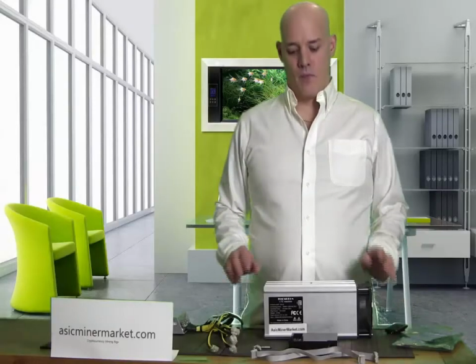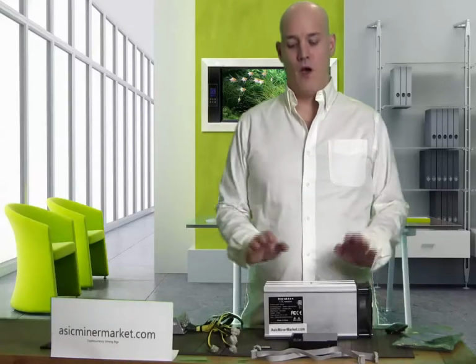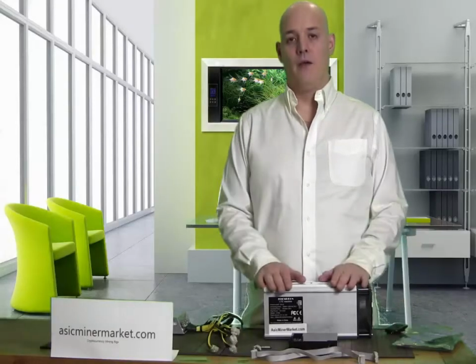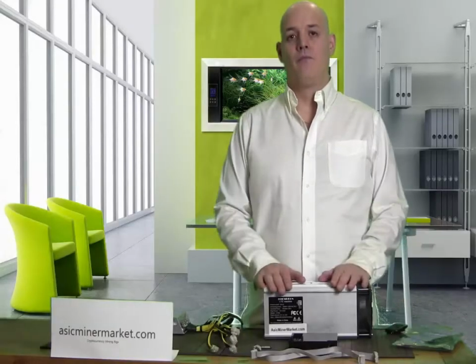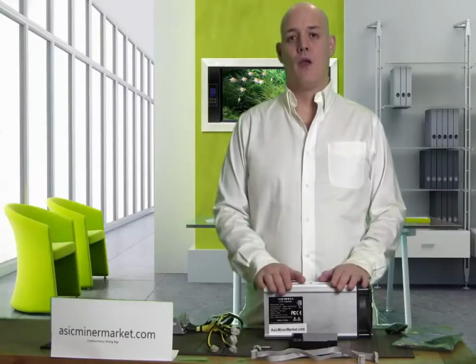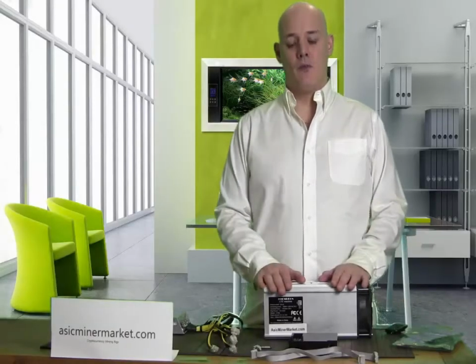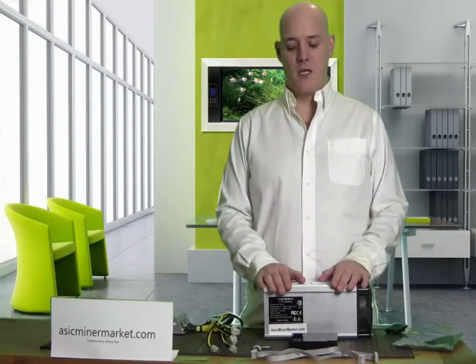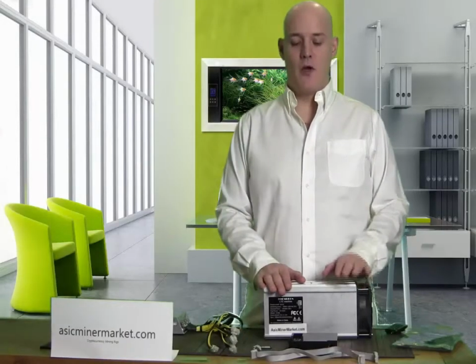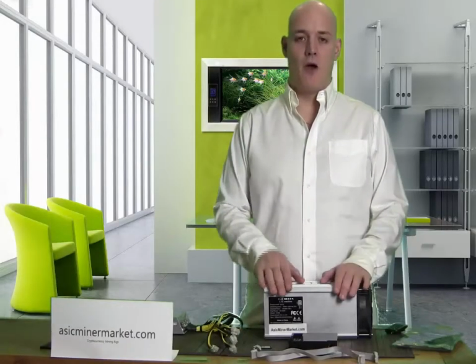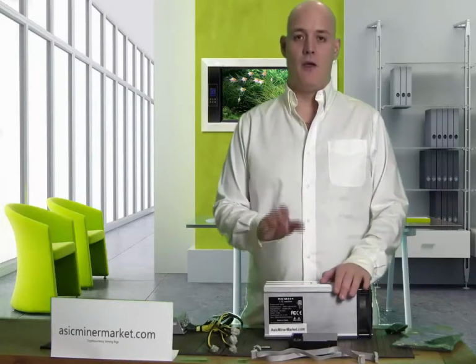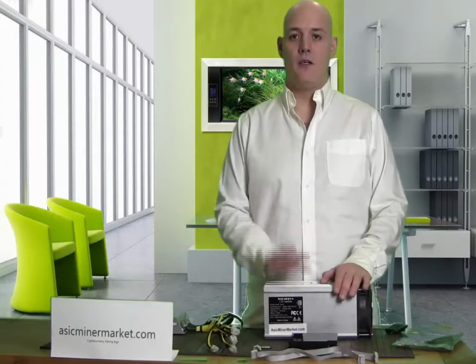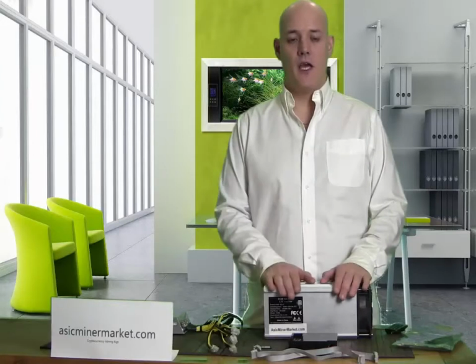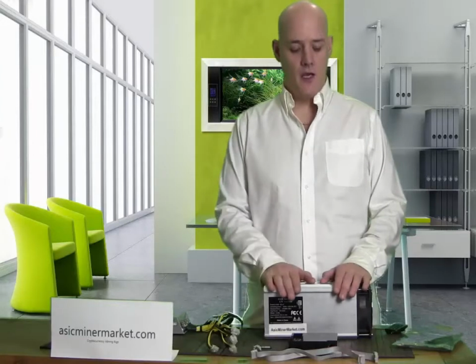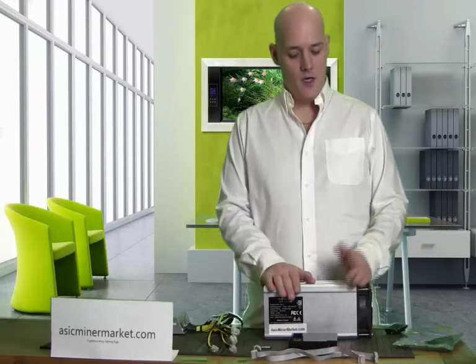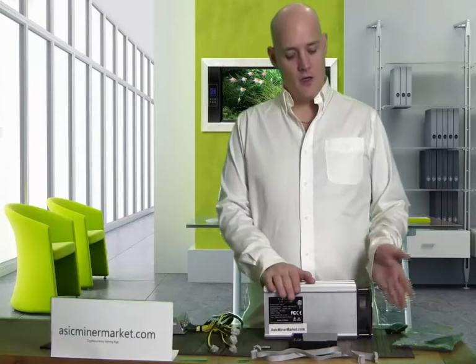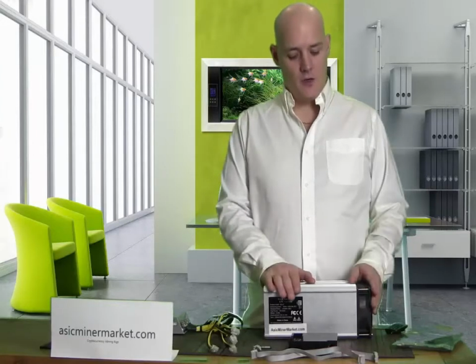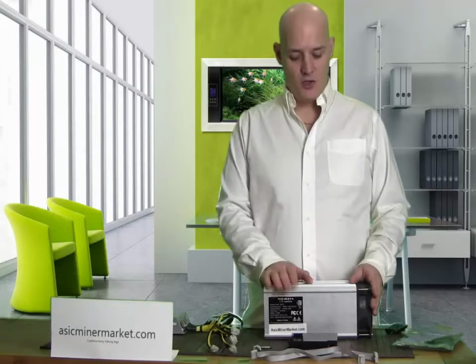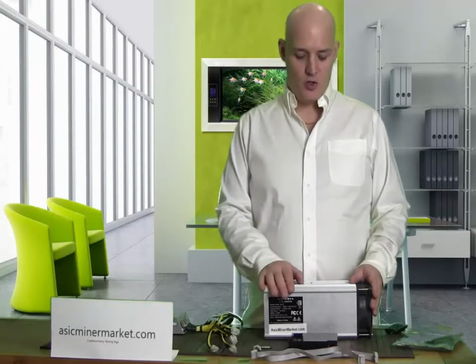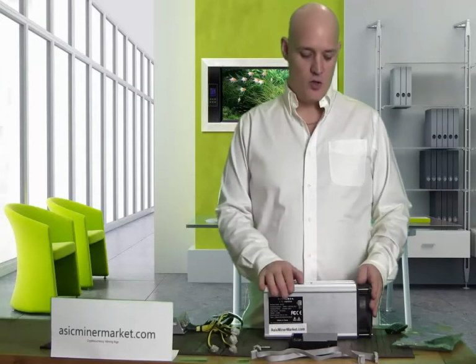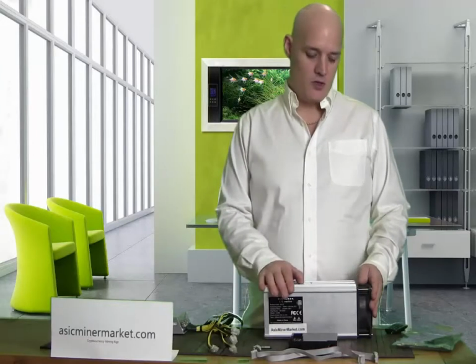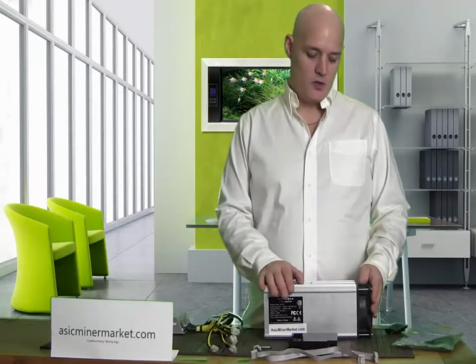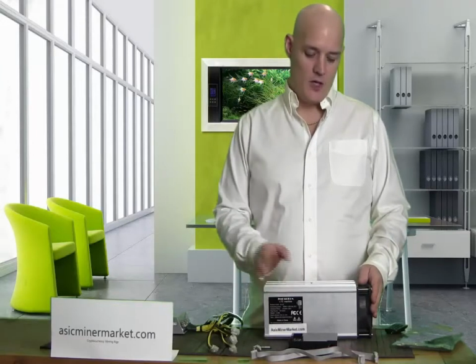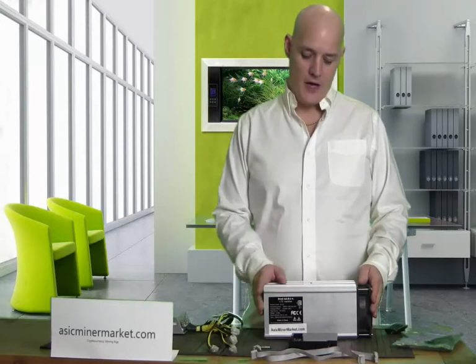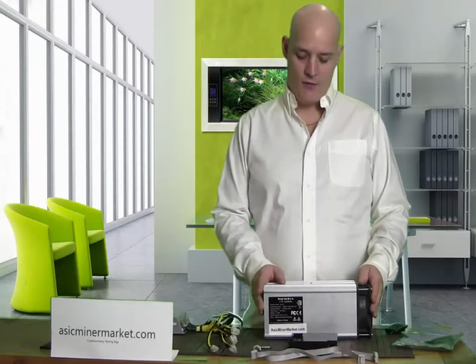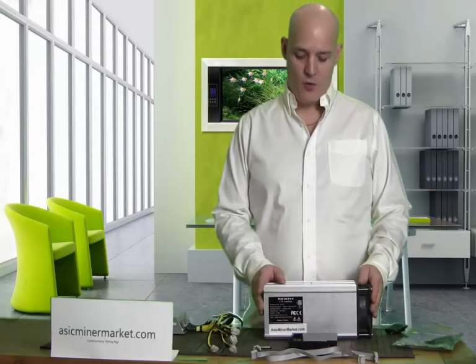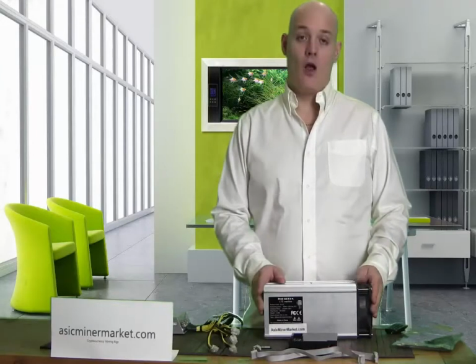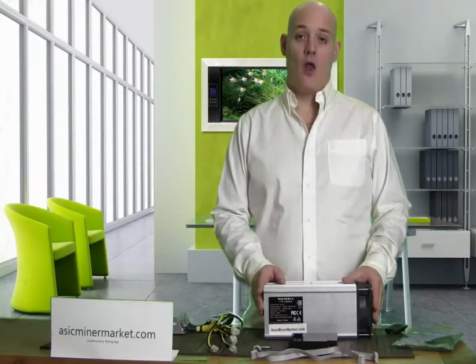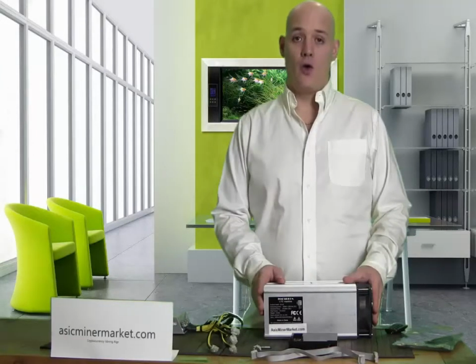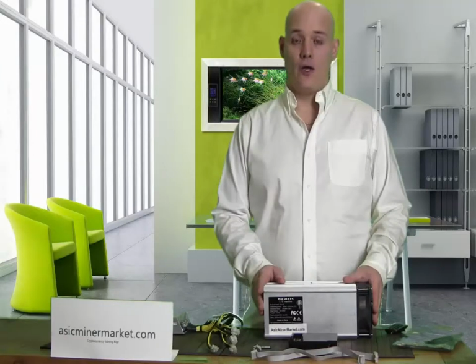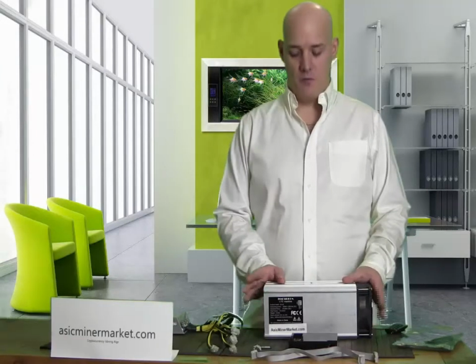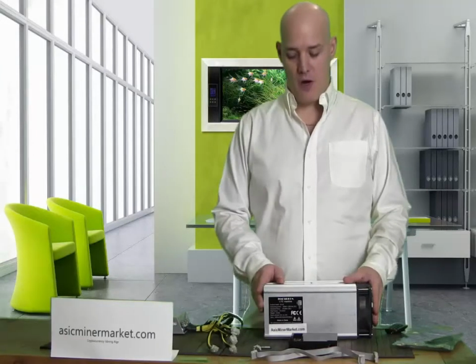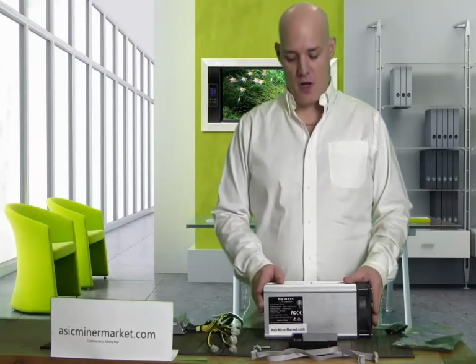Hi, I'm from Asking Miner Market and today I'm going to introduce you into the A4 Litecoin Miner.